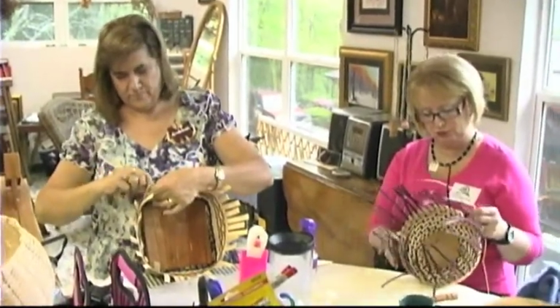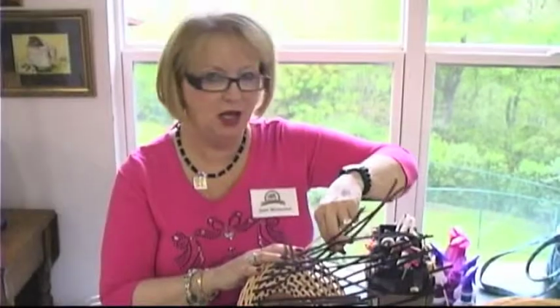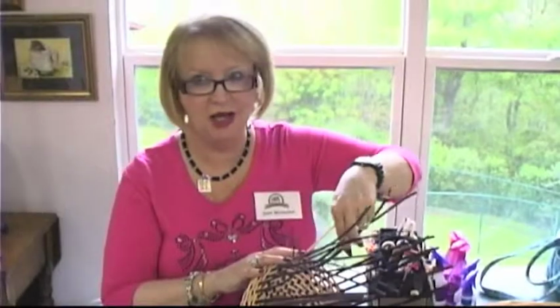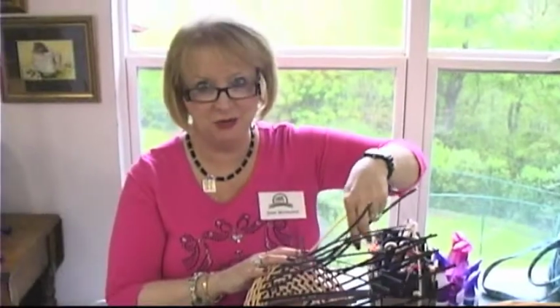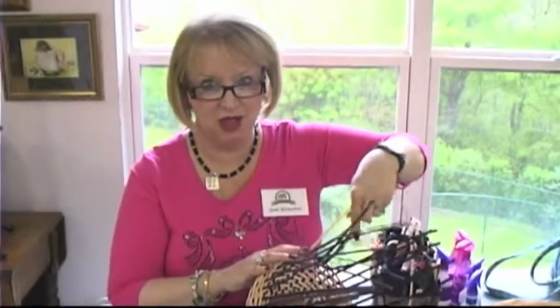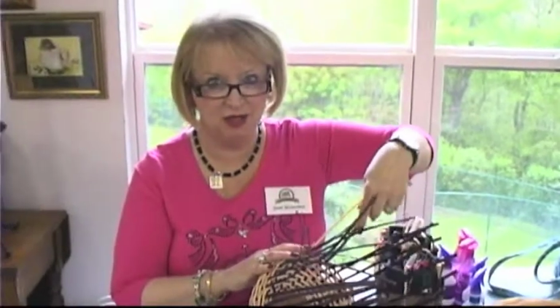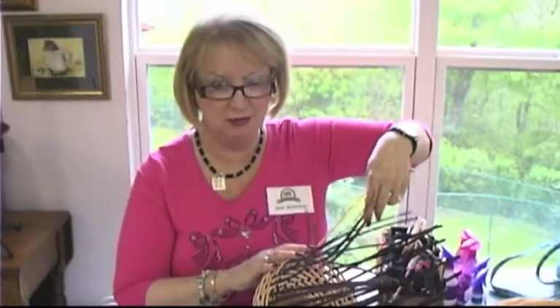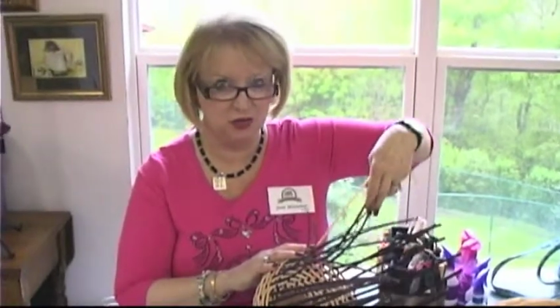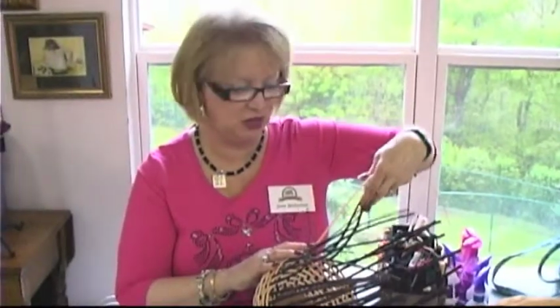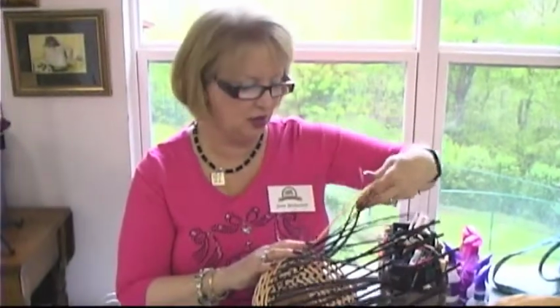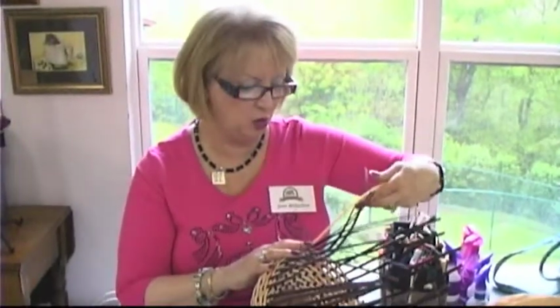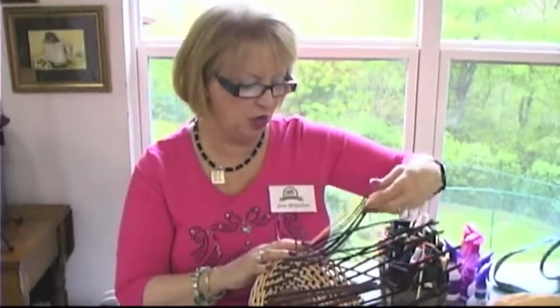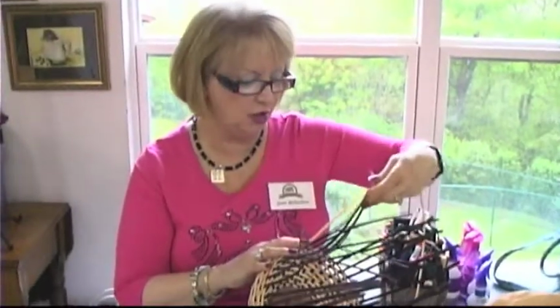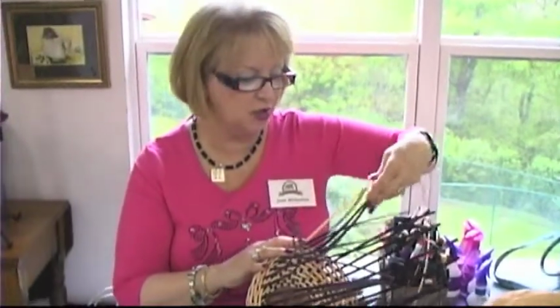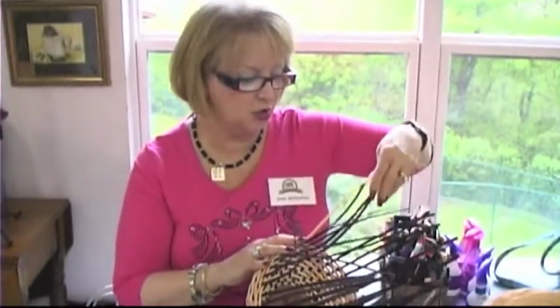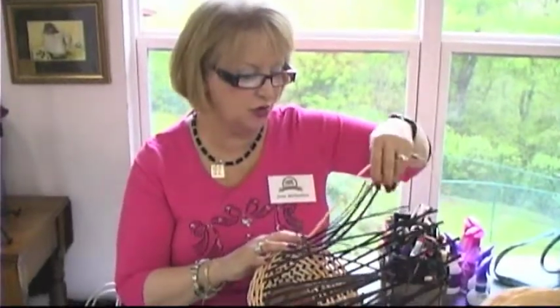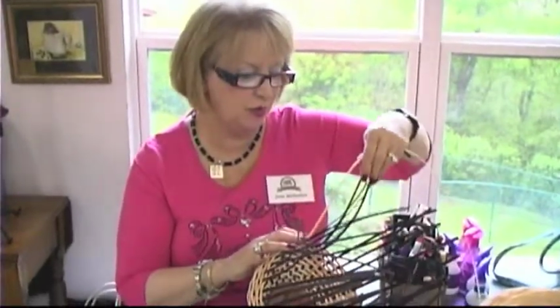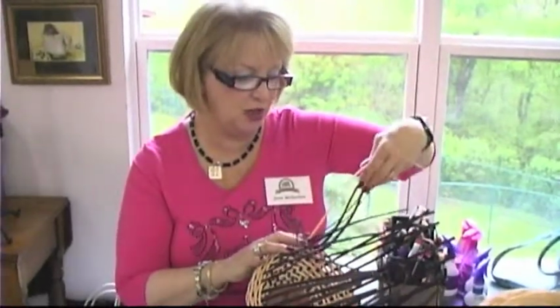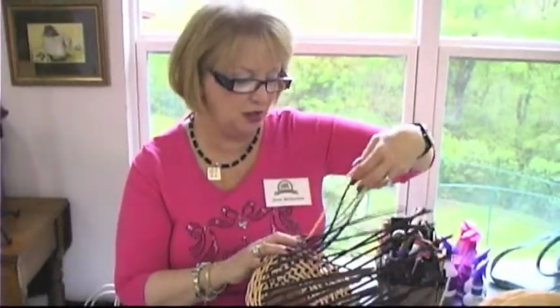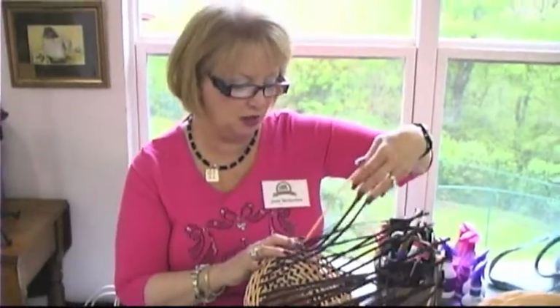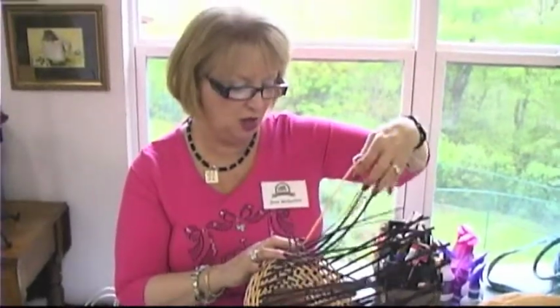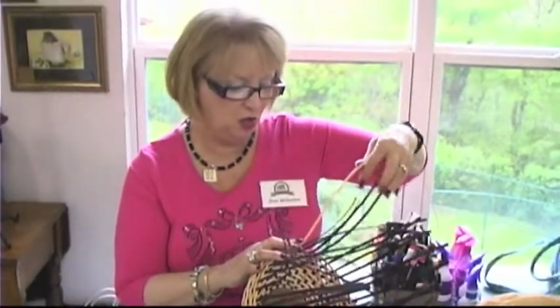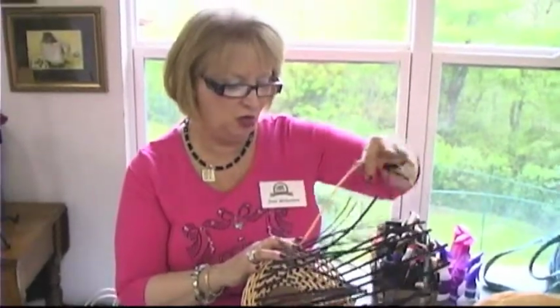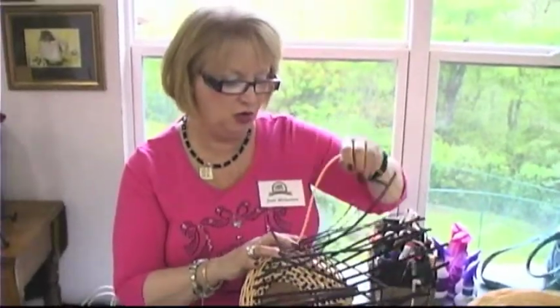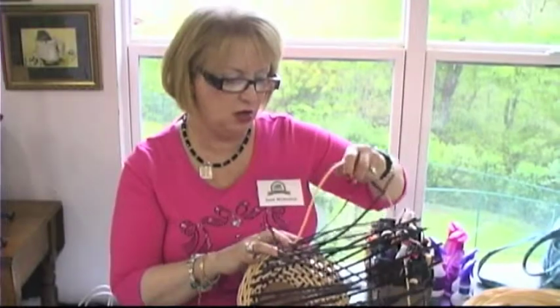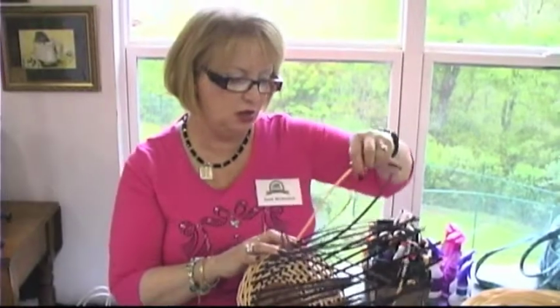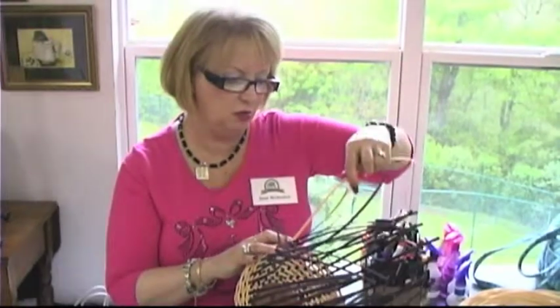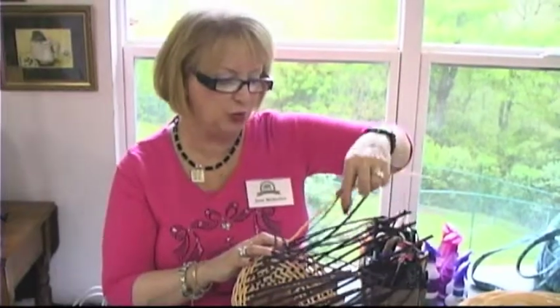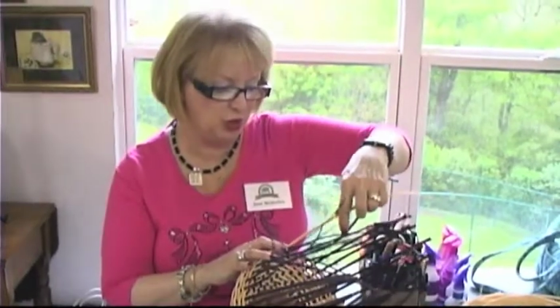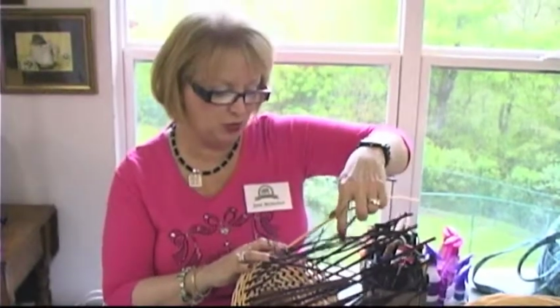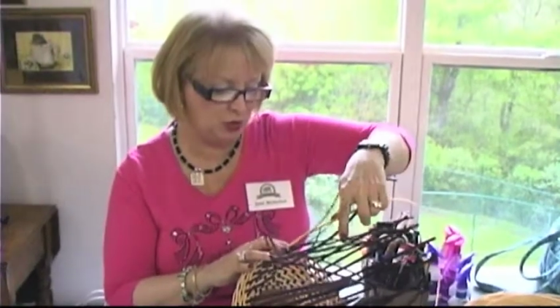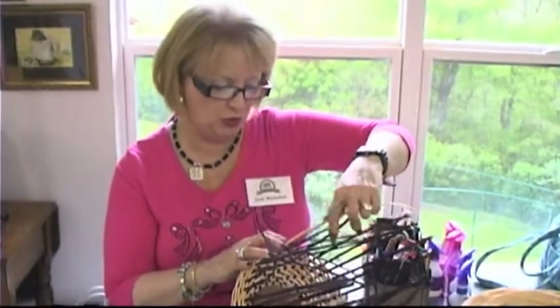Hi, I'm Janet Michelson, and I'm working on a continuous weave basket with multiple color spokes.